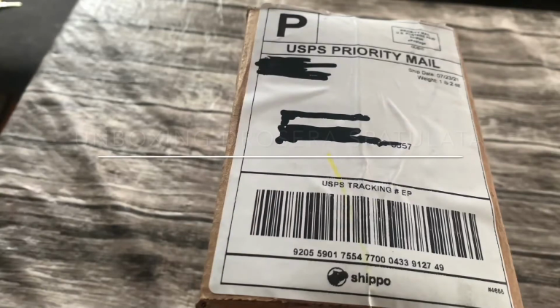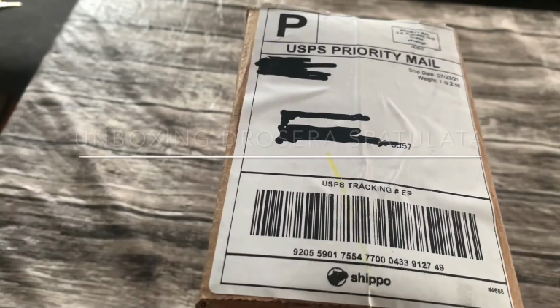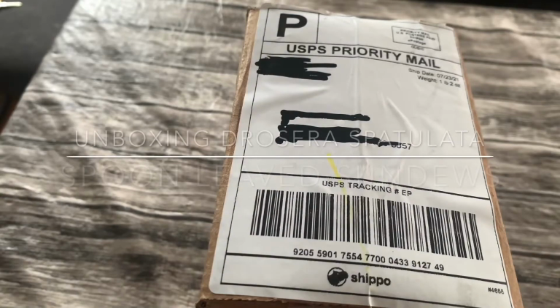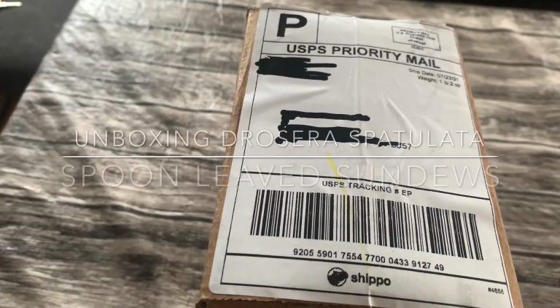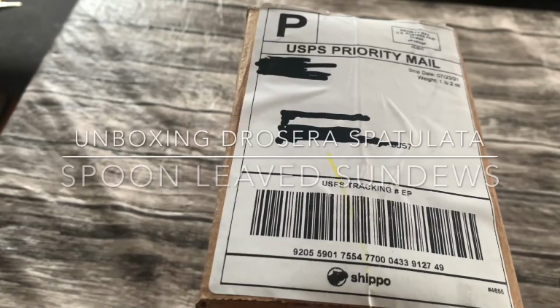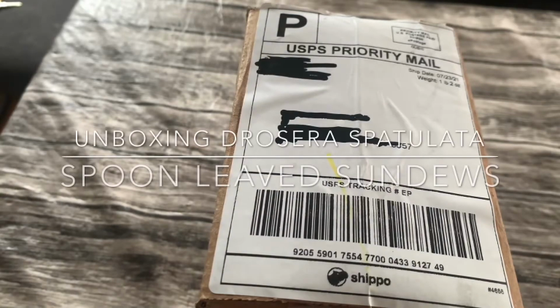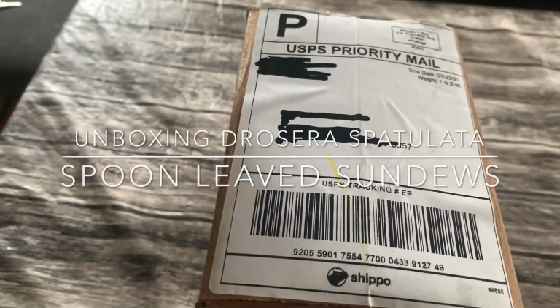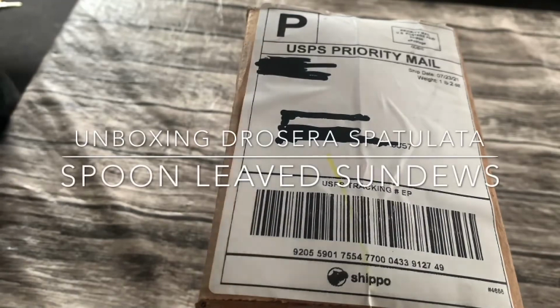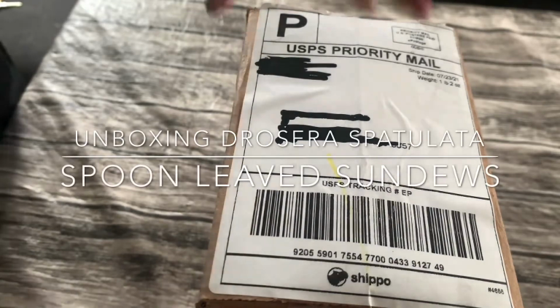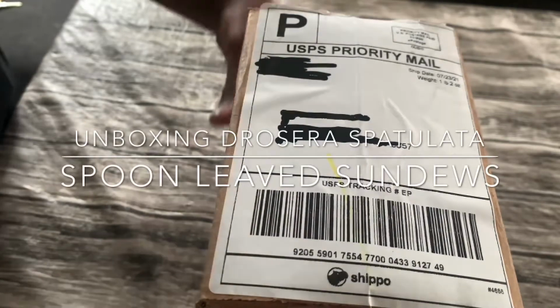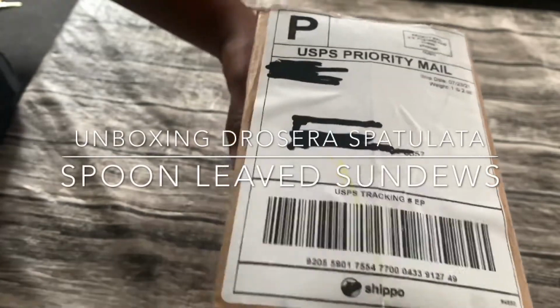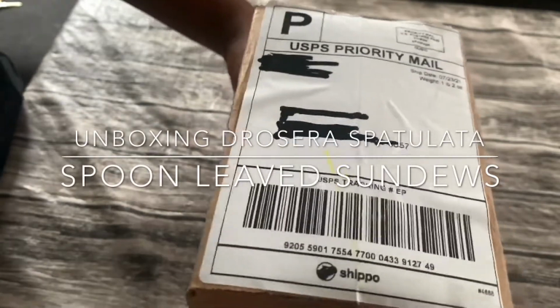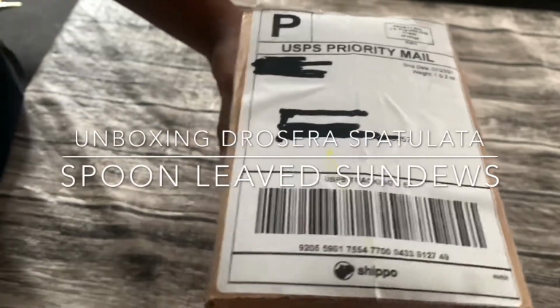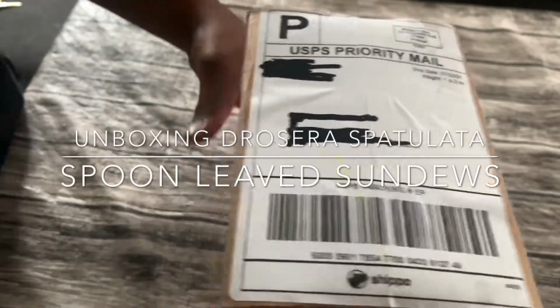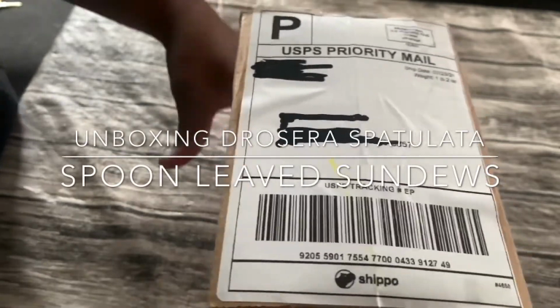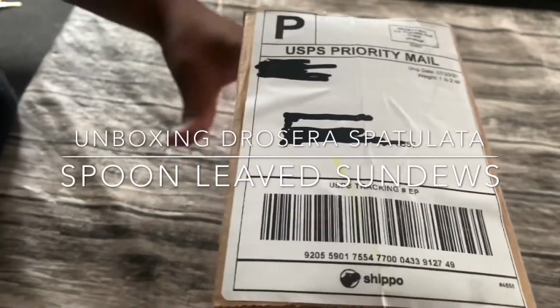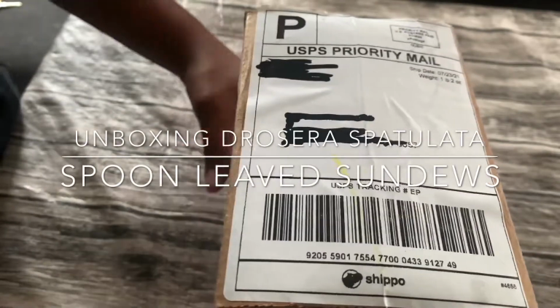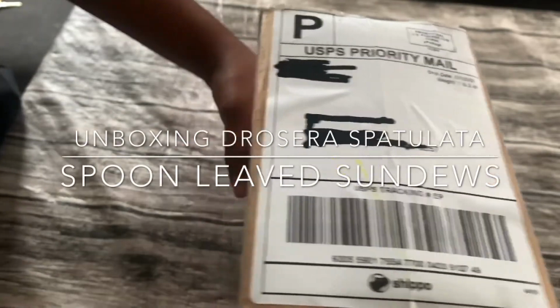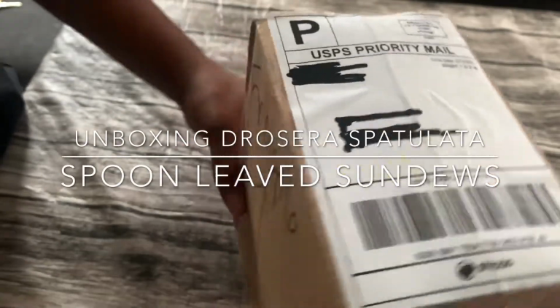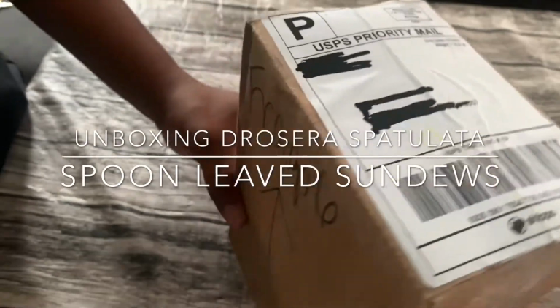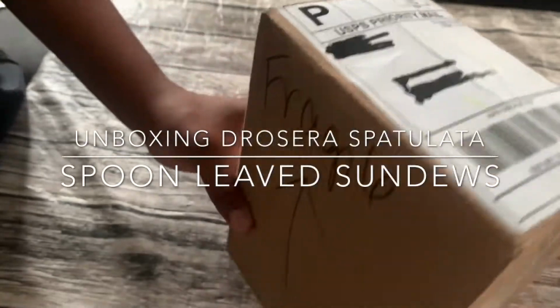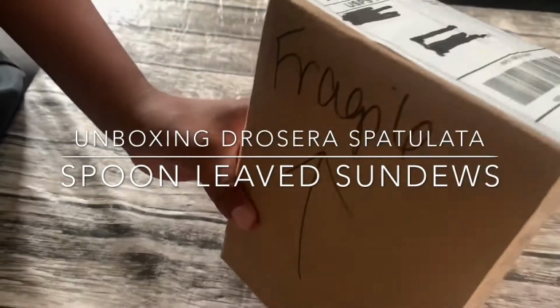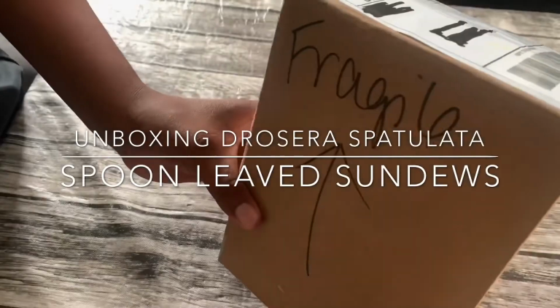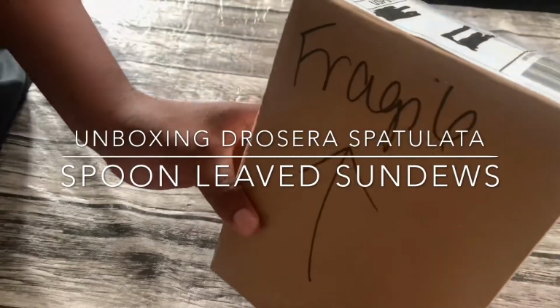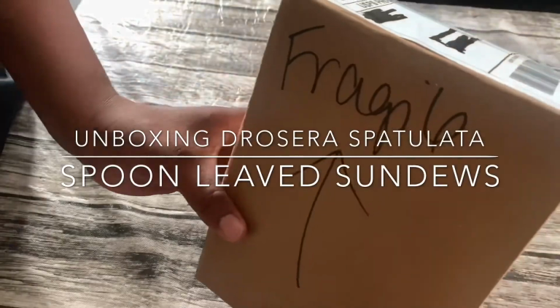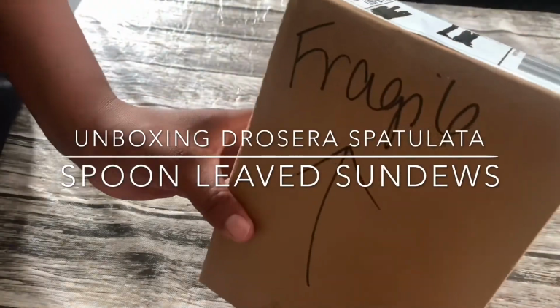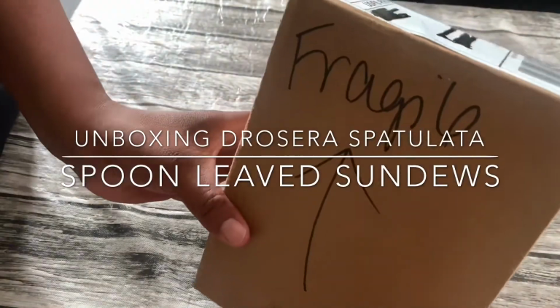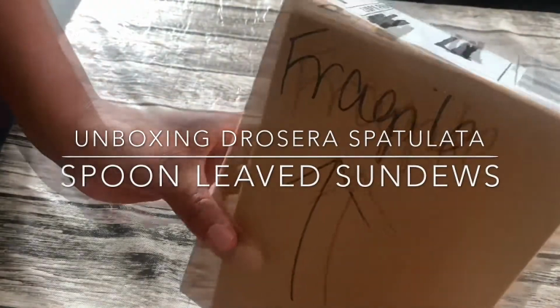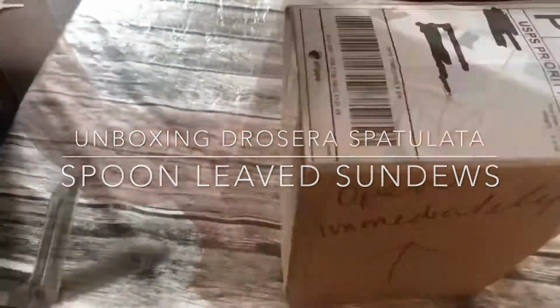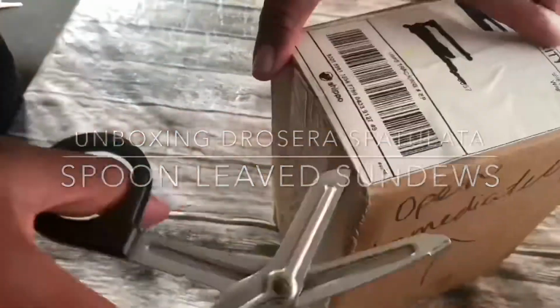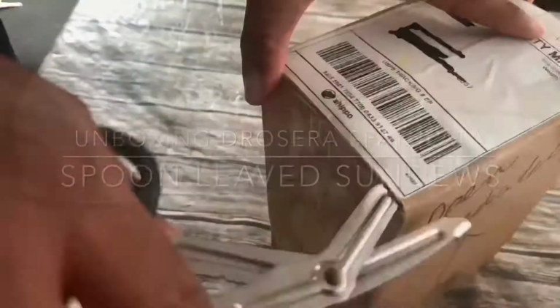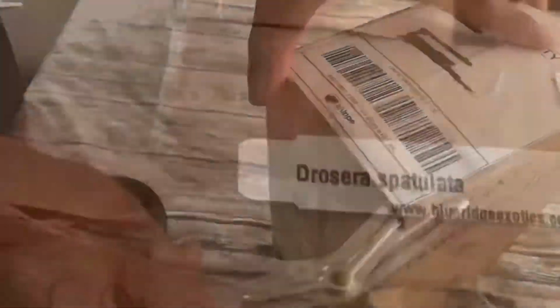Hey YouTube, we're here going to unbox Drosera Spatulata, the spoon-leaf sundew.